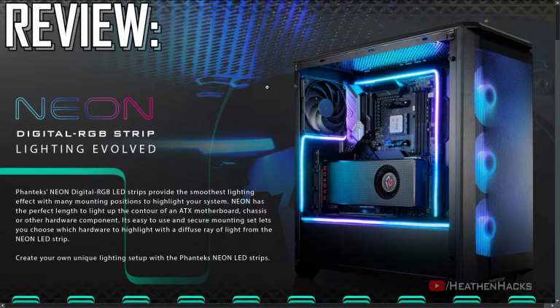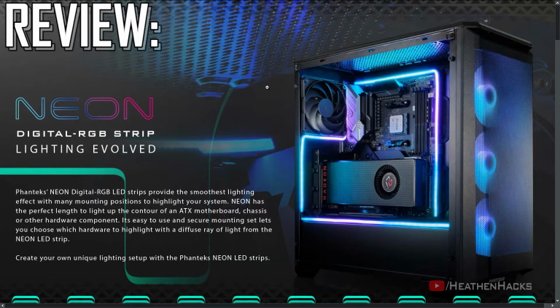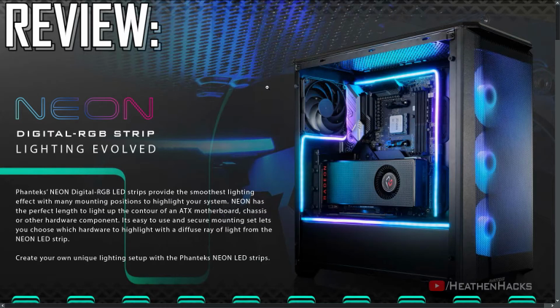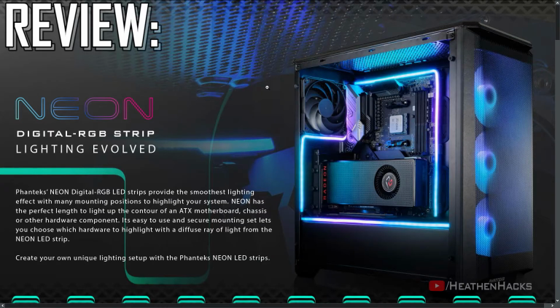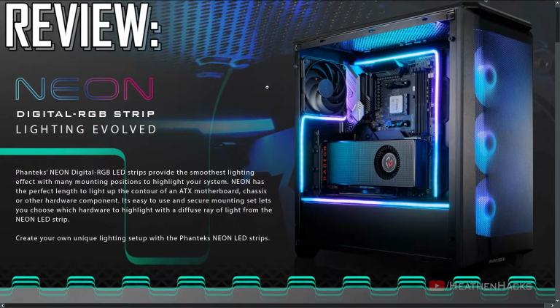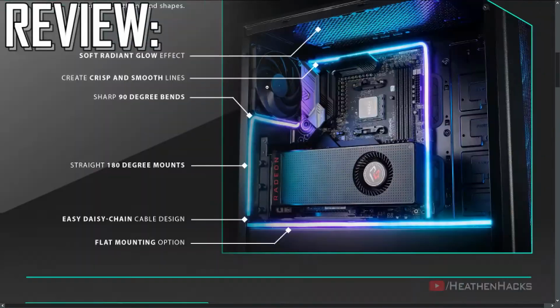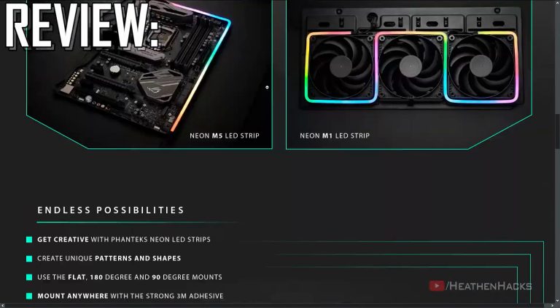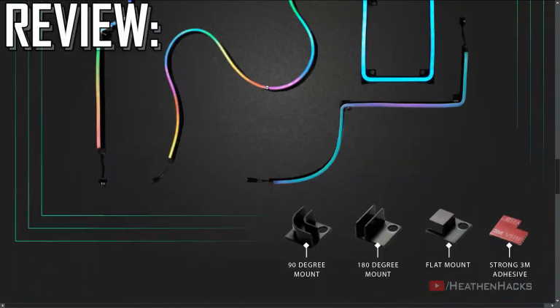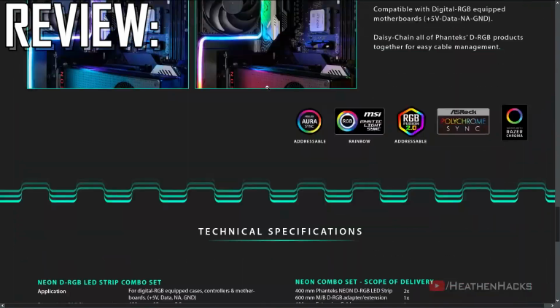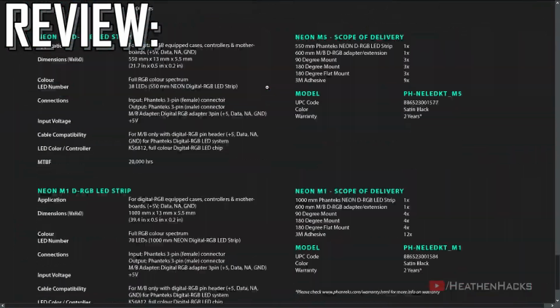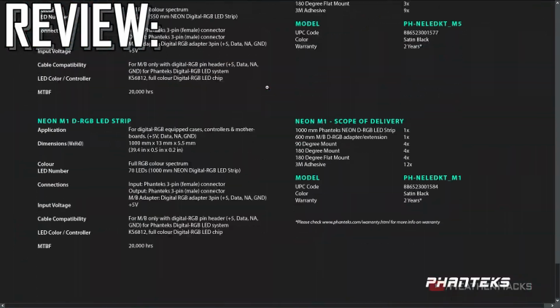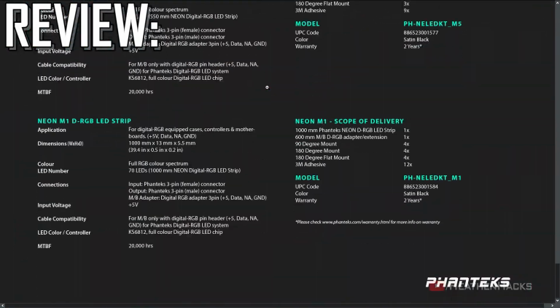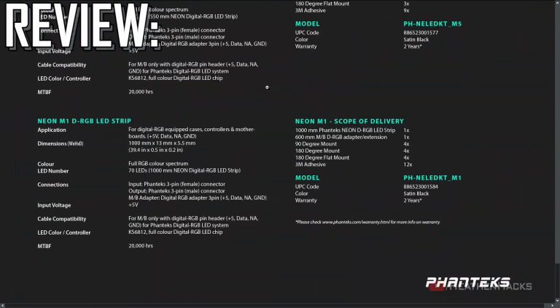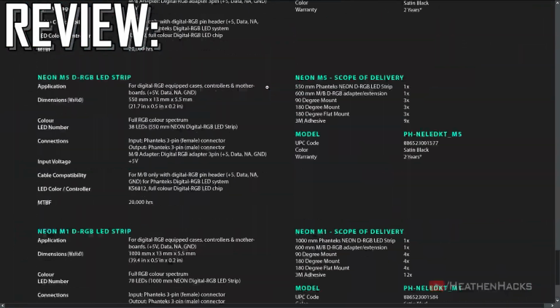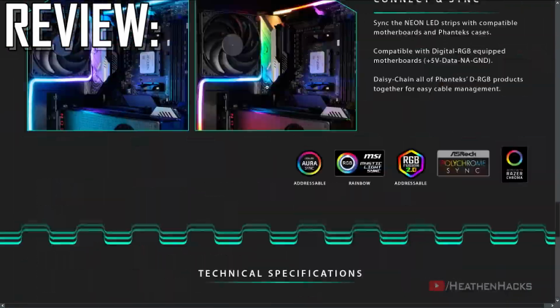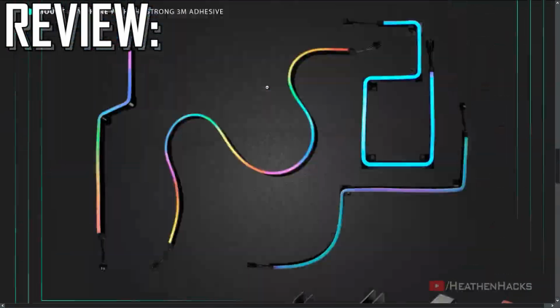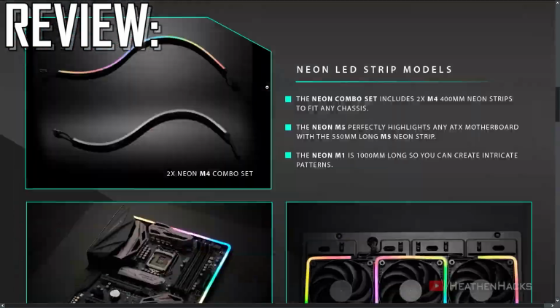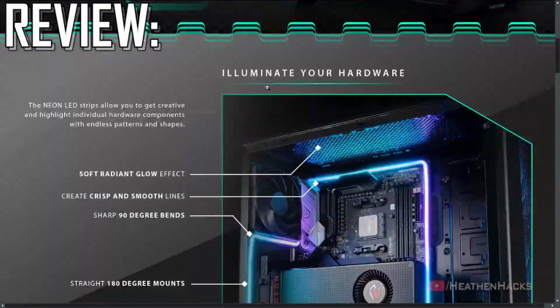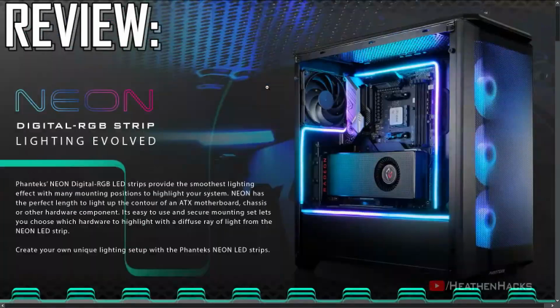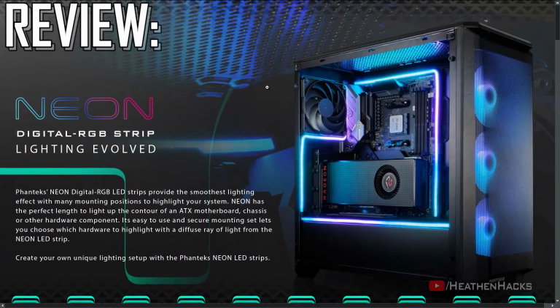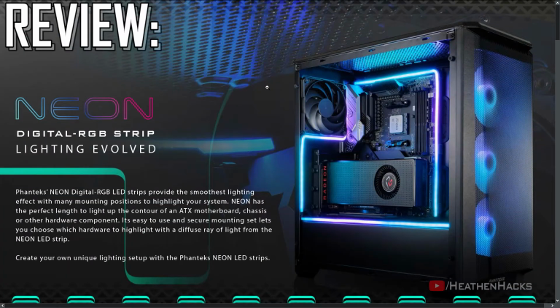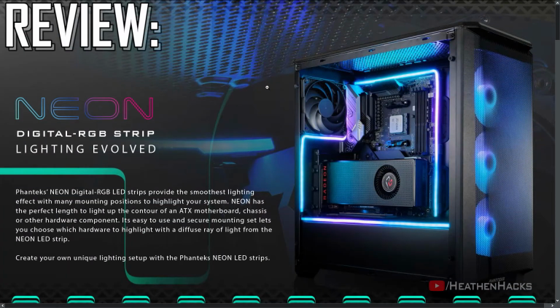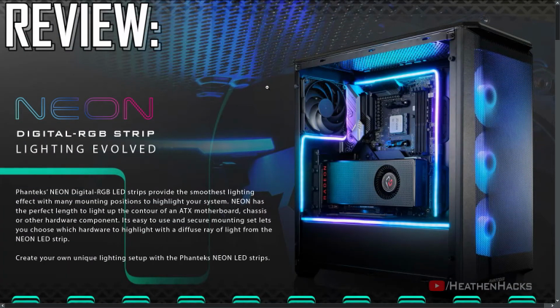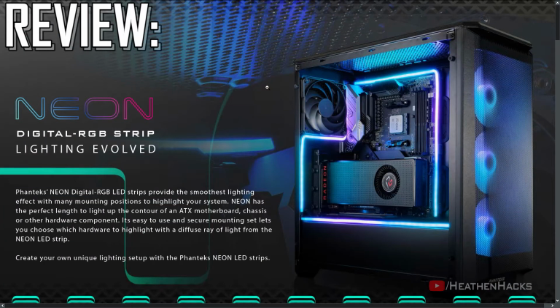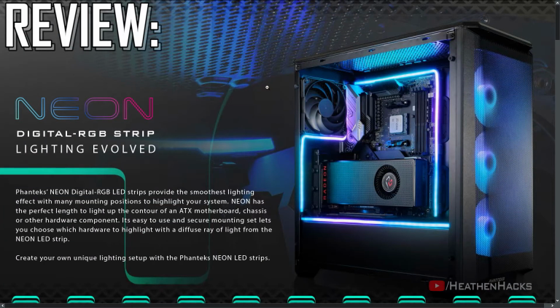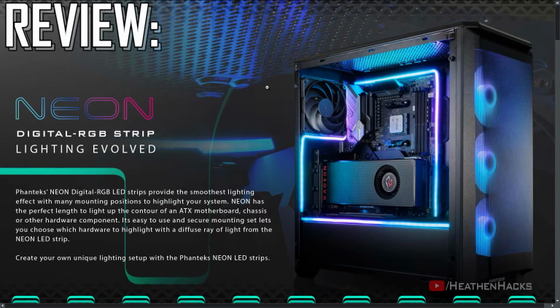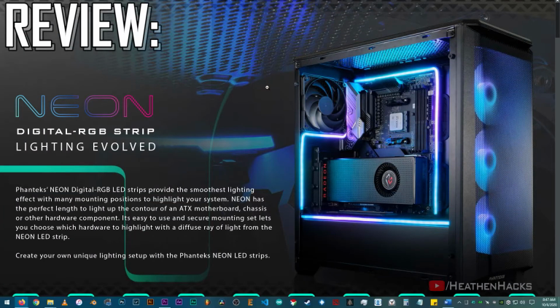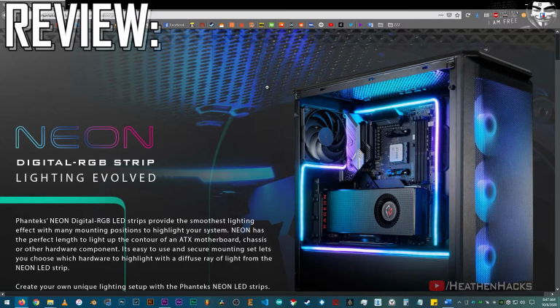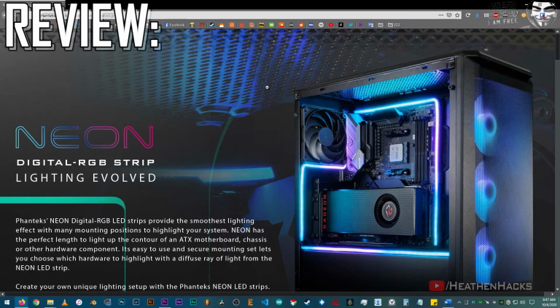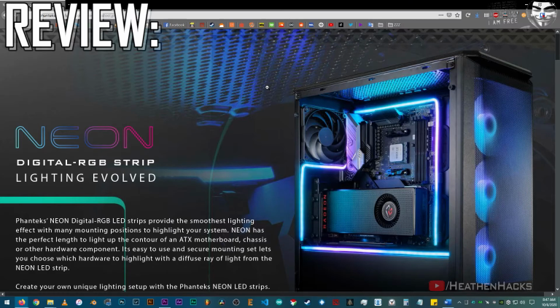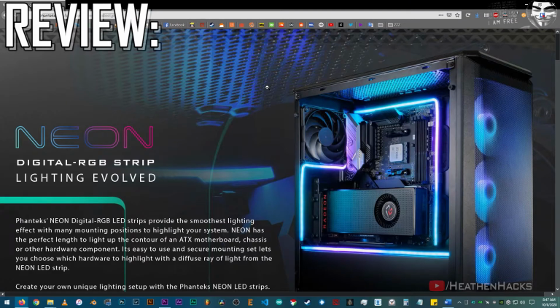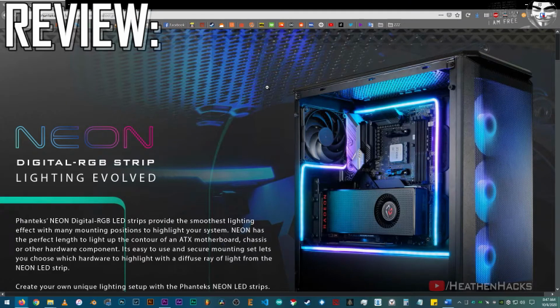Then again, the Phanteks one looks really tempting. Maybe I'd check those out in the future.